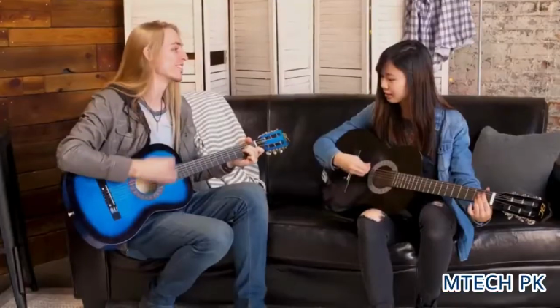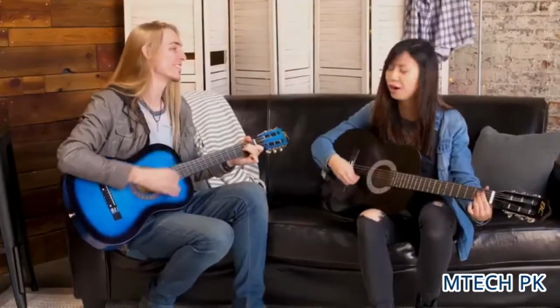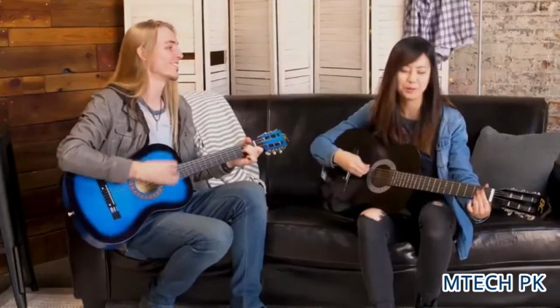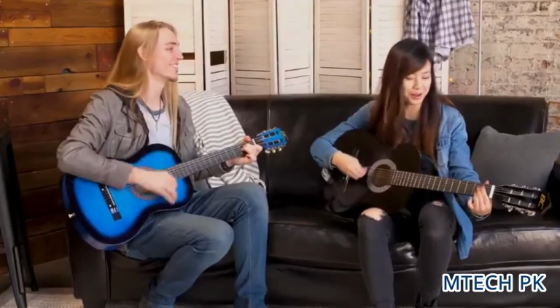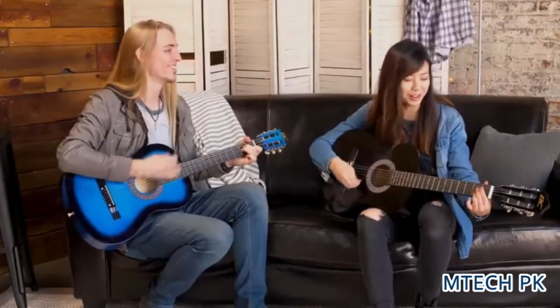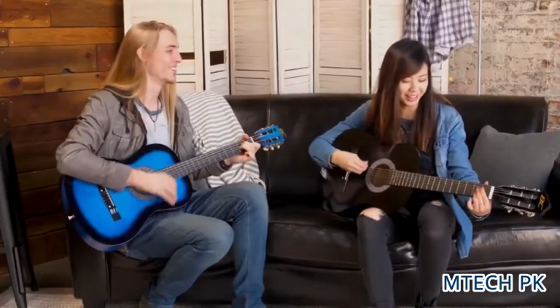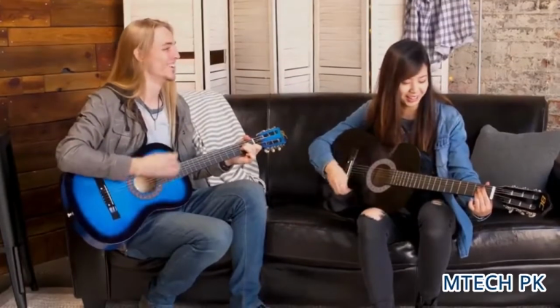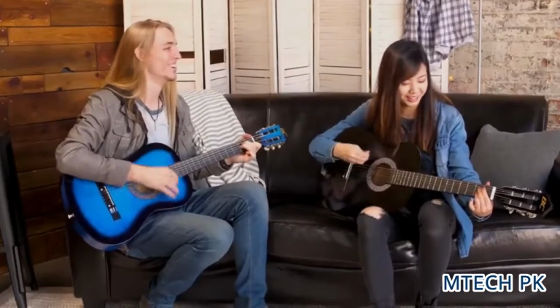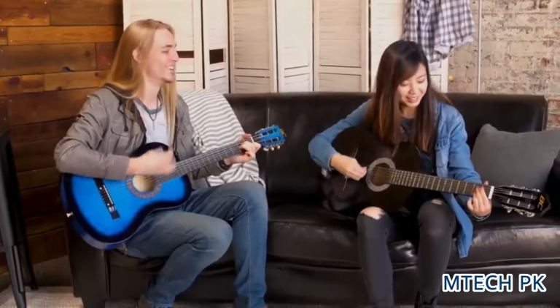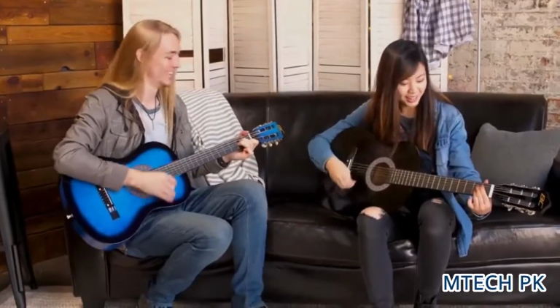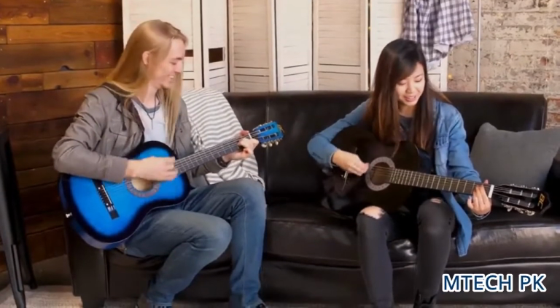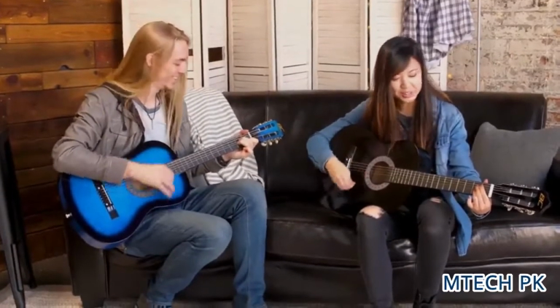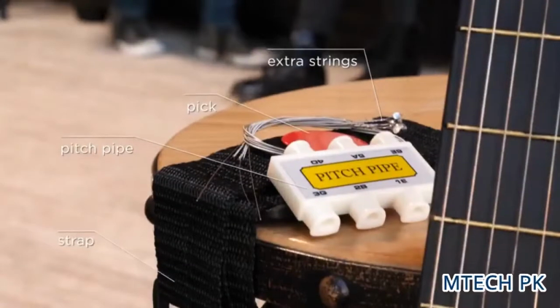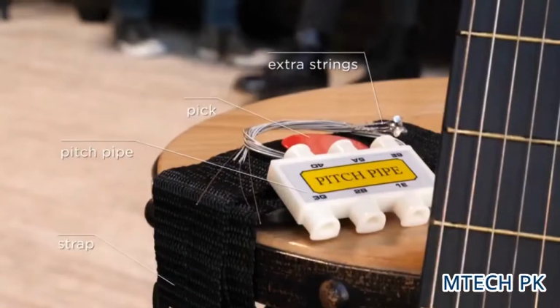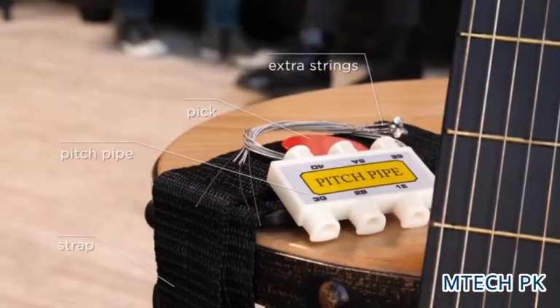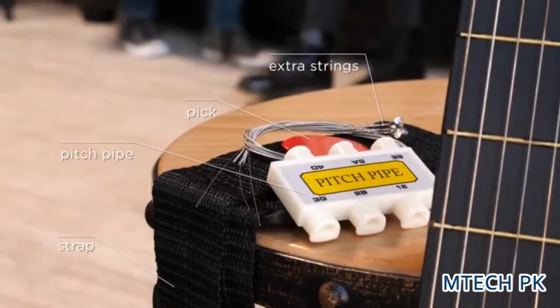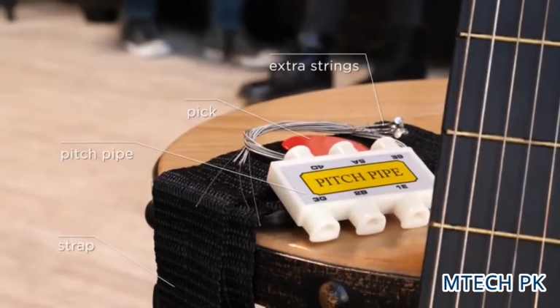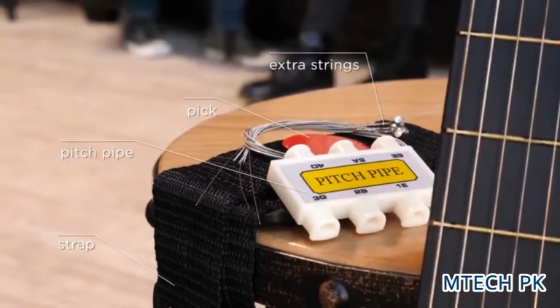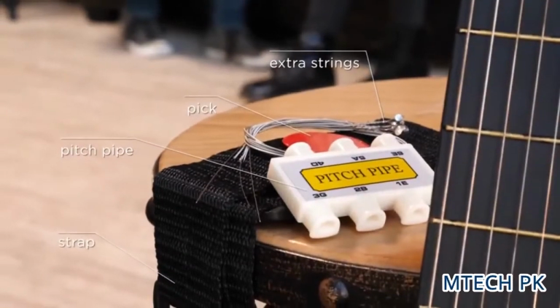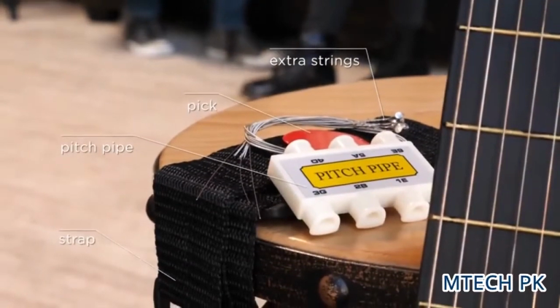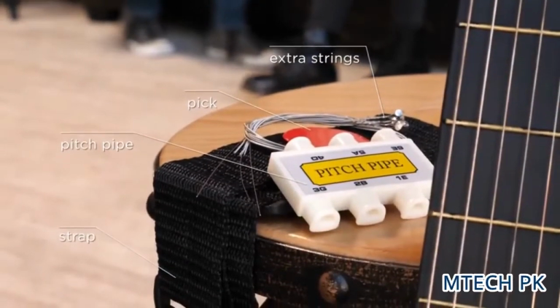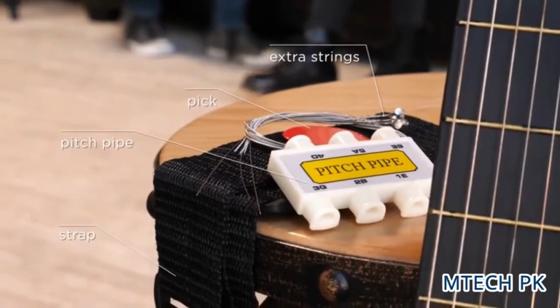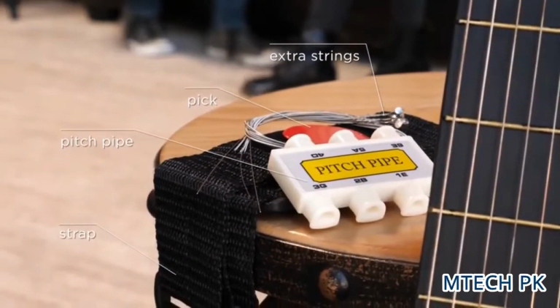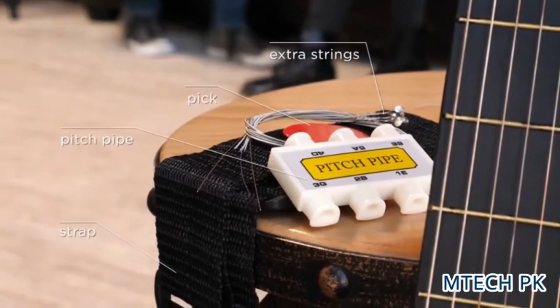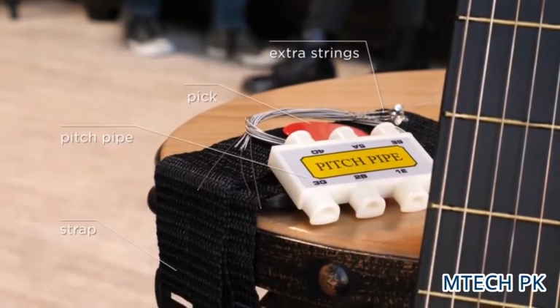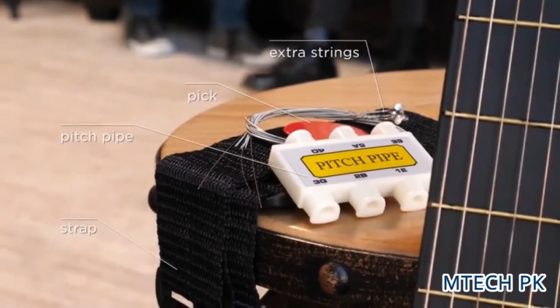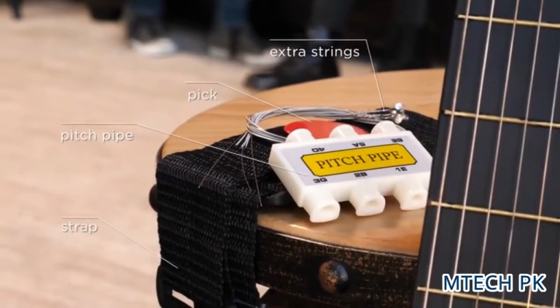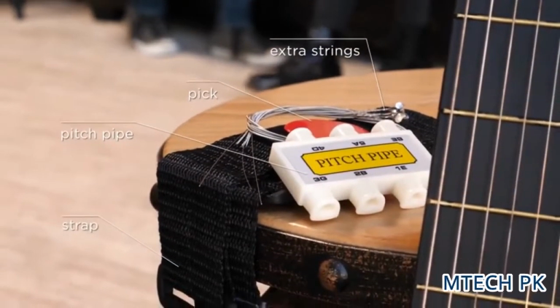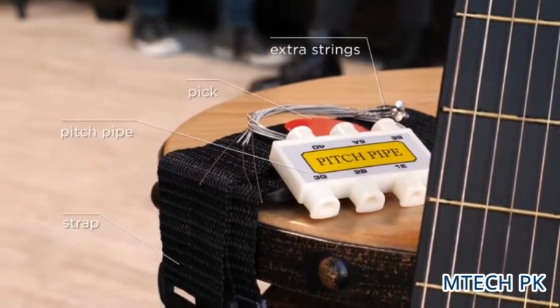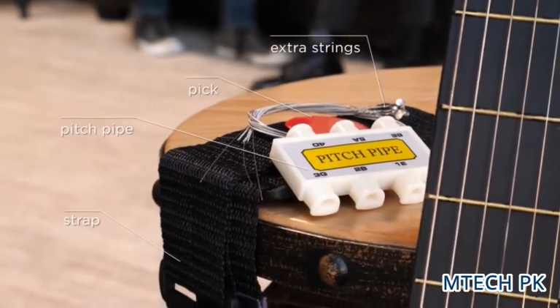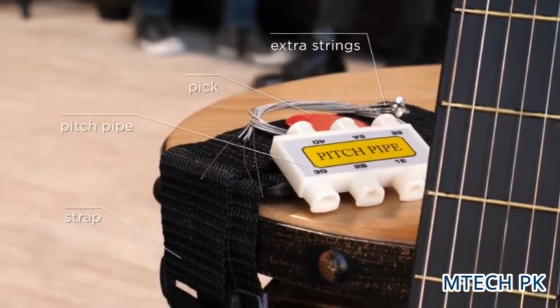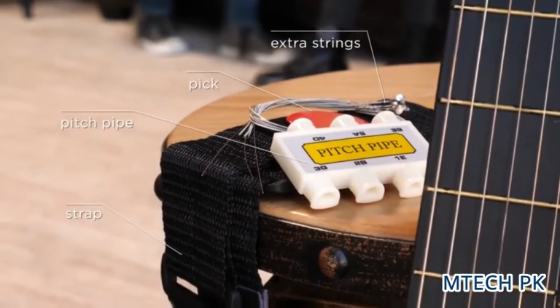This acoustic guitar set includes a pick, pitch pipe, shoulder strap, and even extra replacement strings.